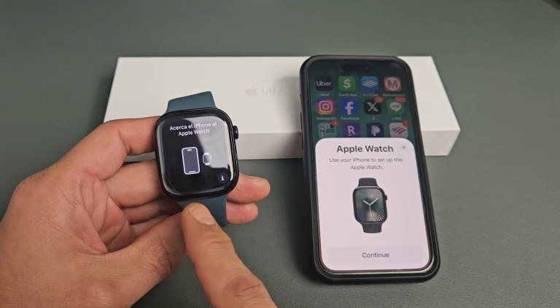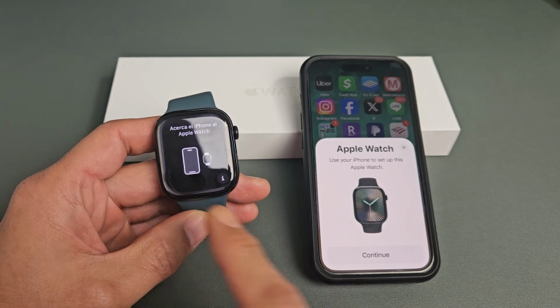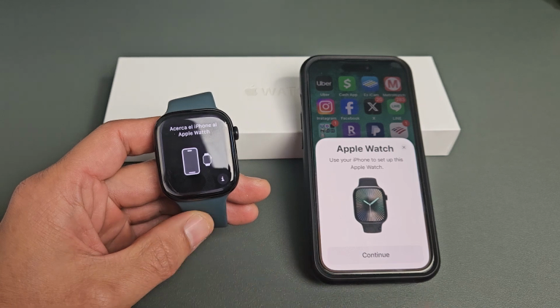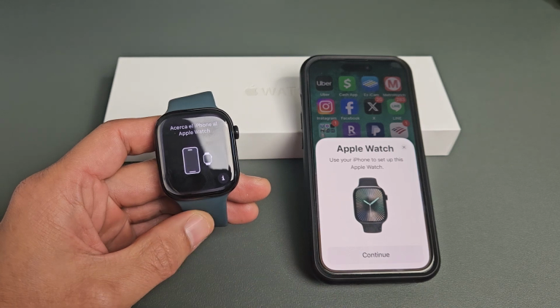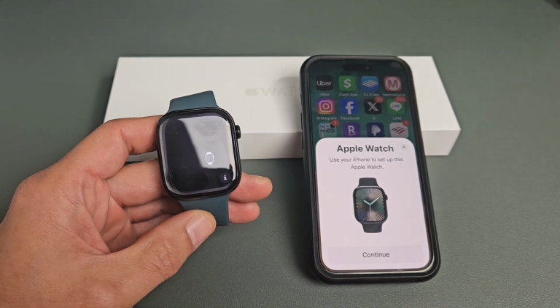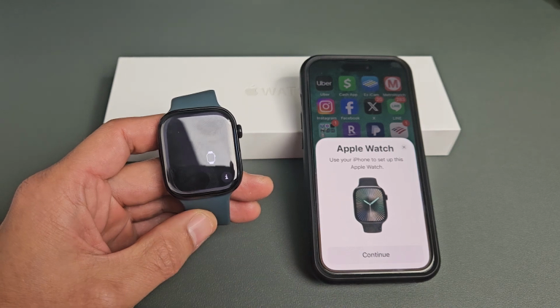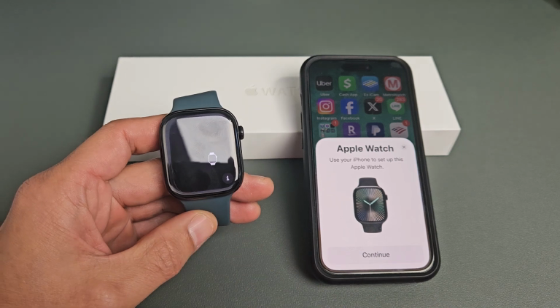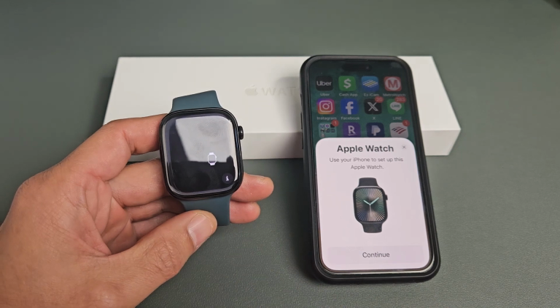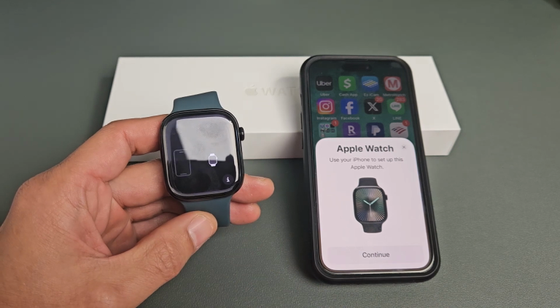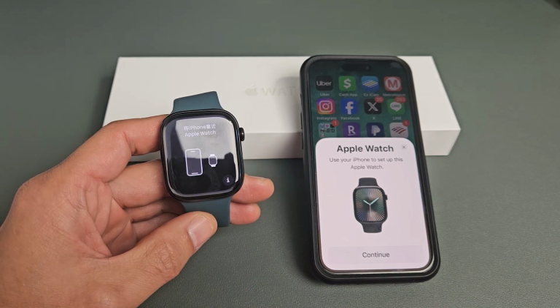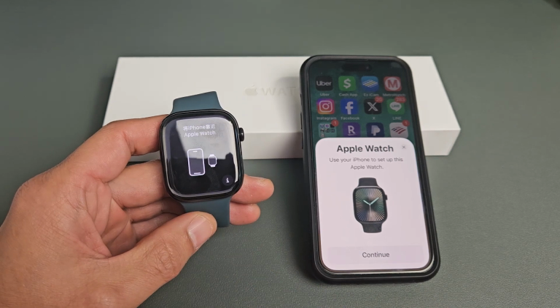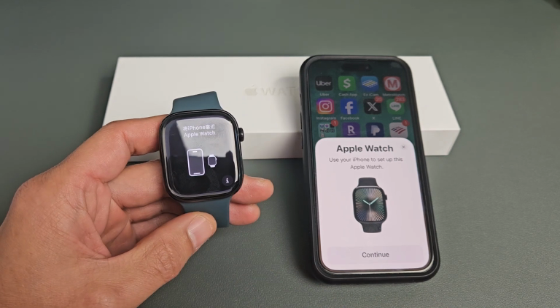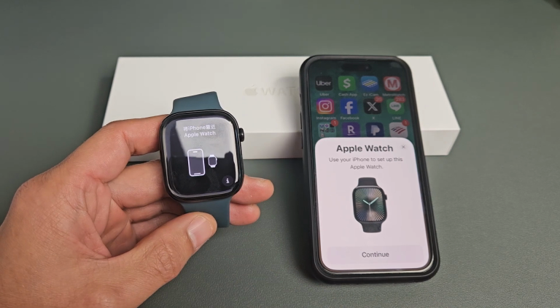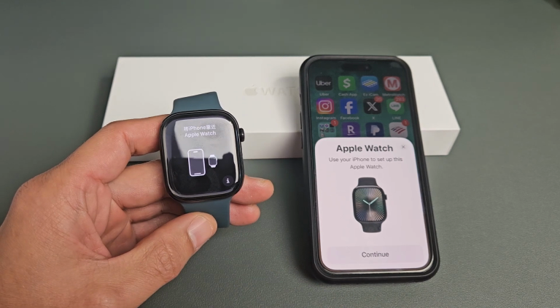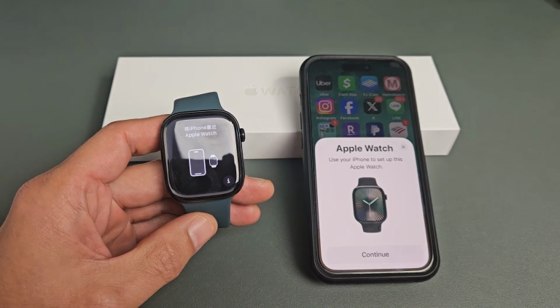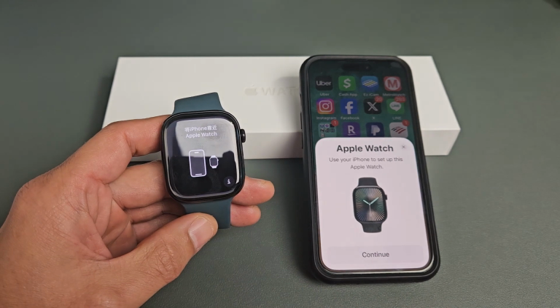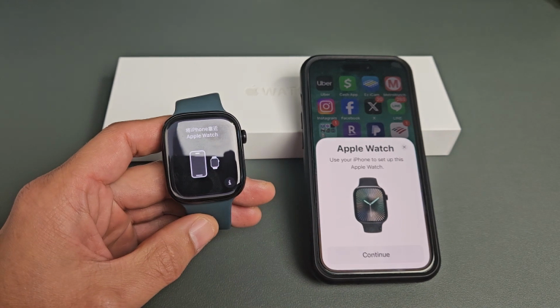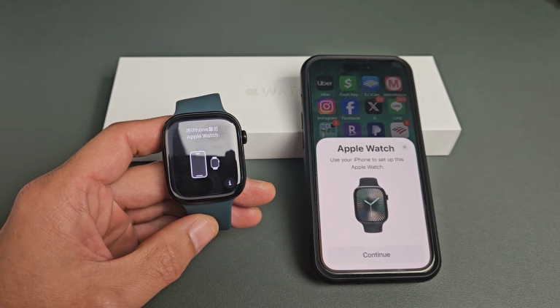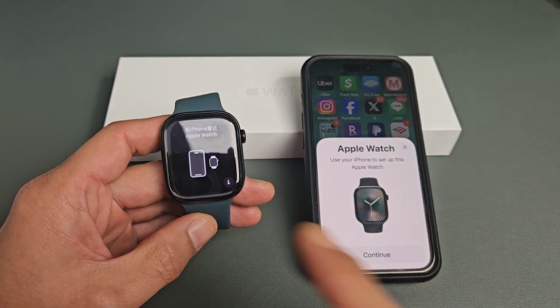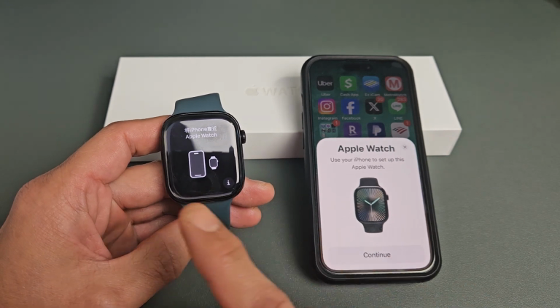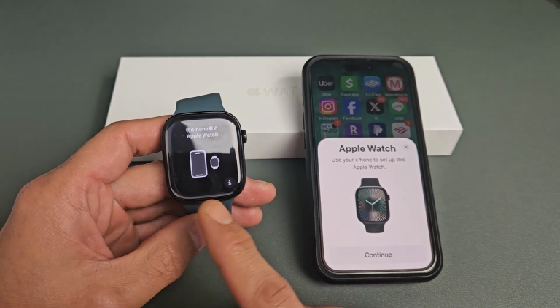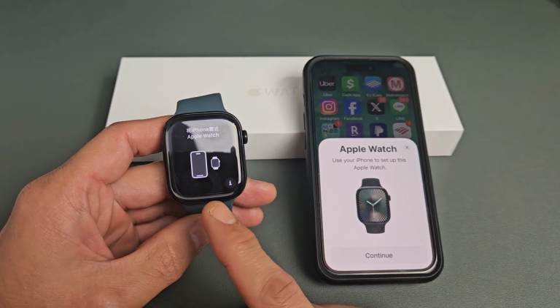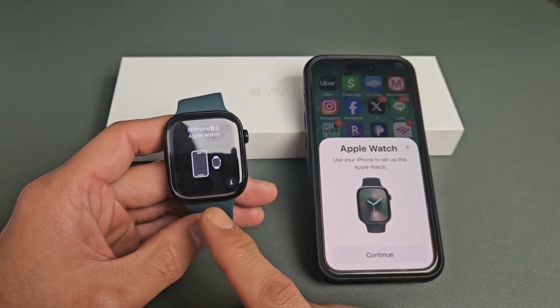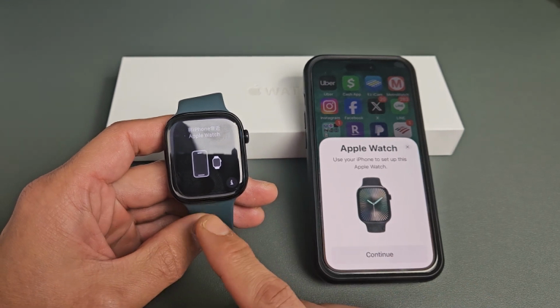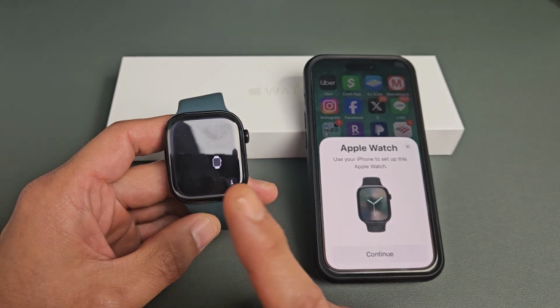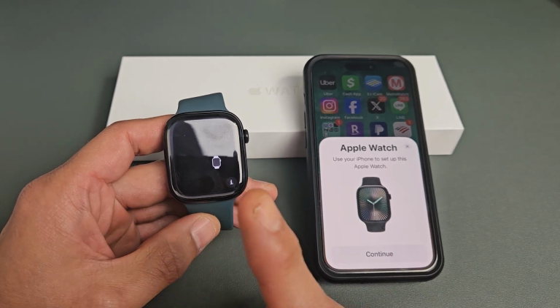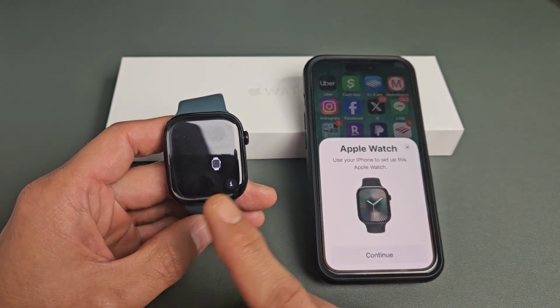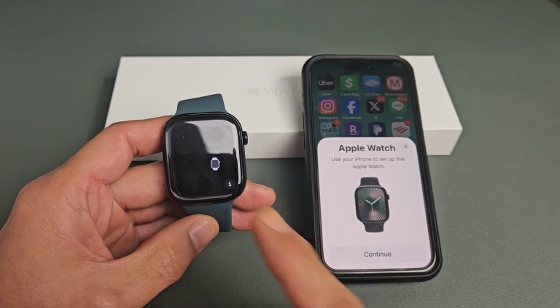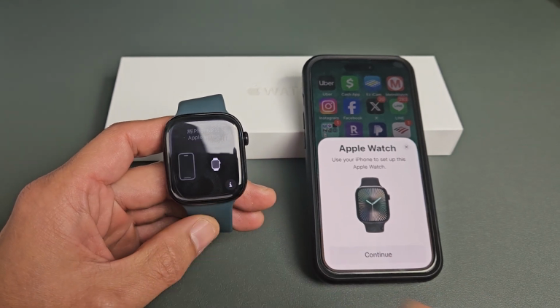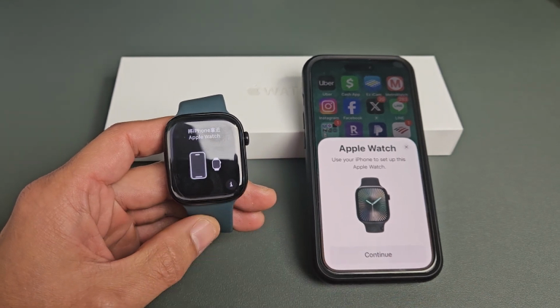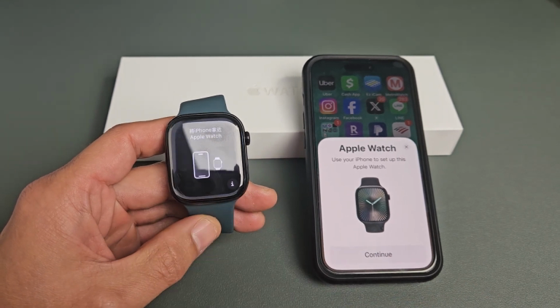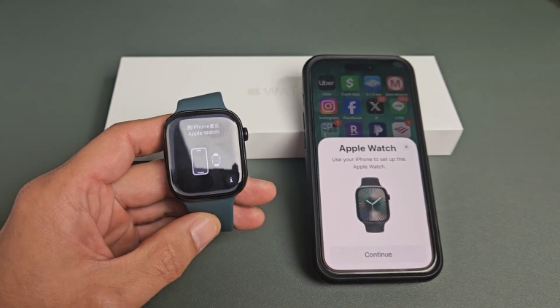Here's the Apple Watch Series 10. I'm going to show you how to set this up step by step.